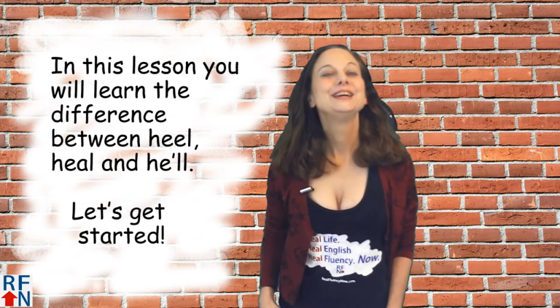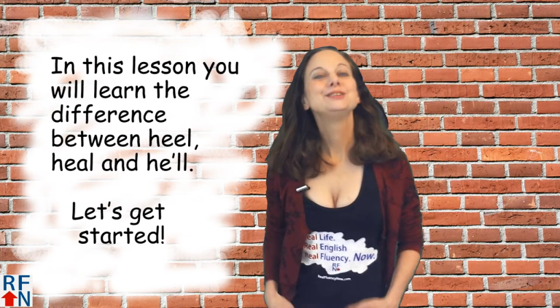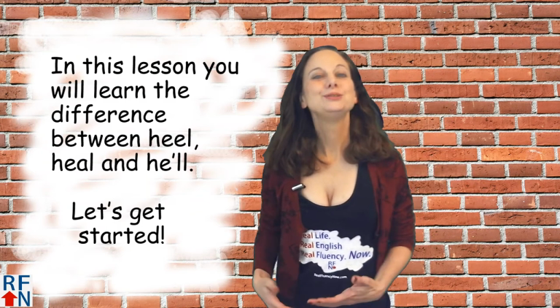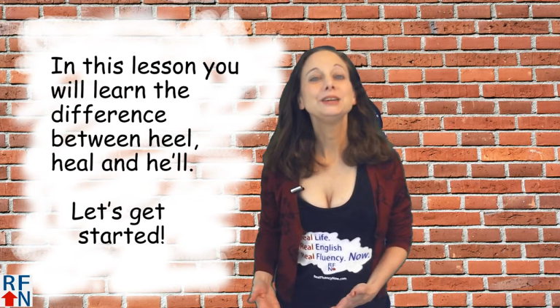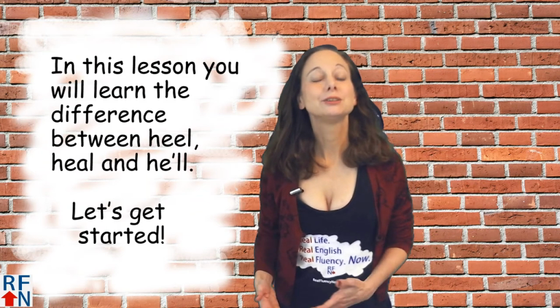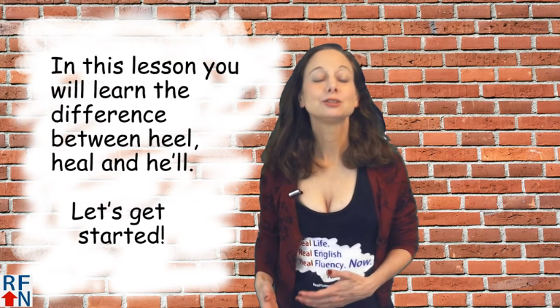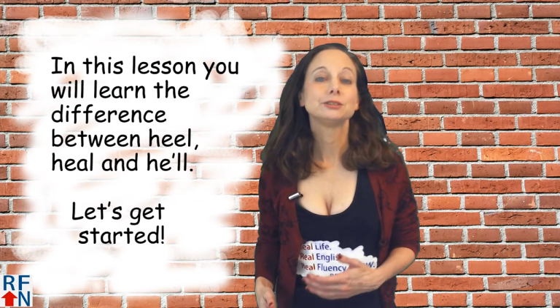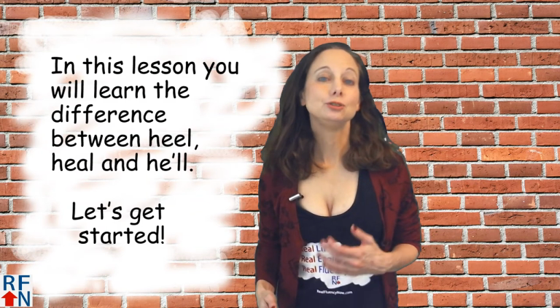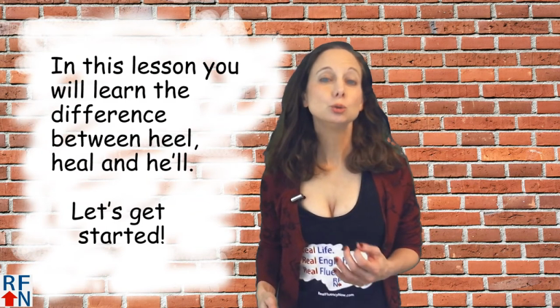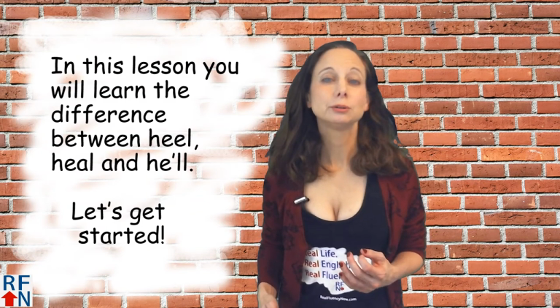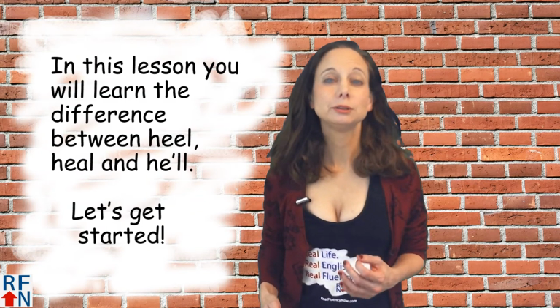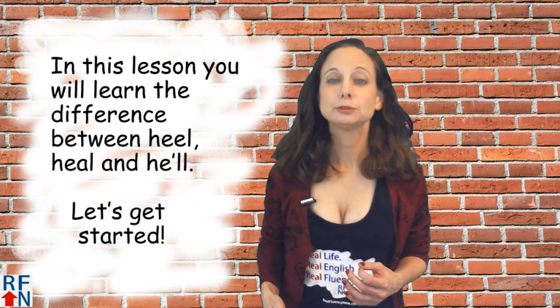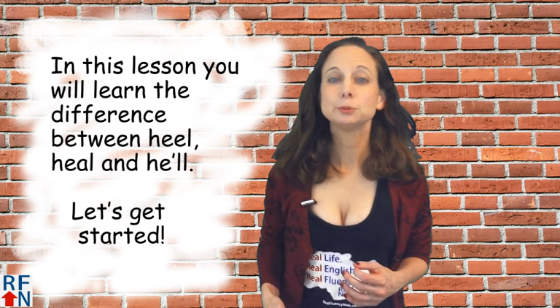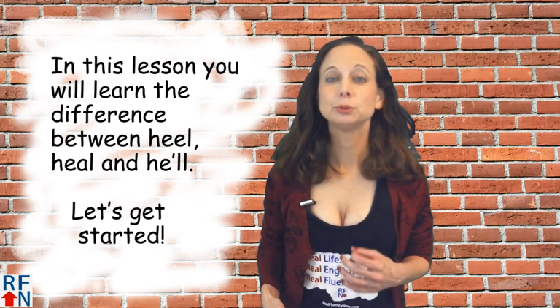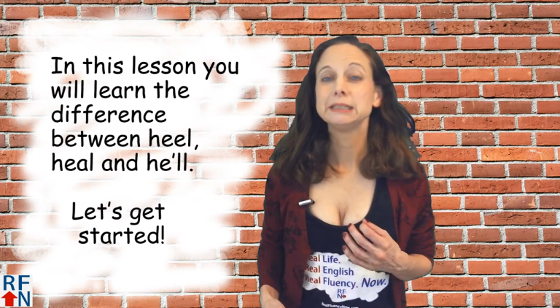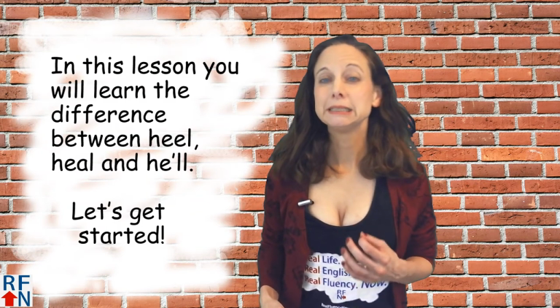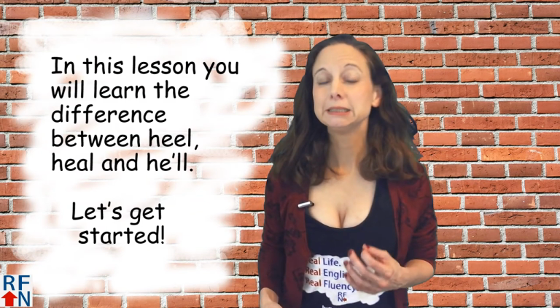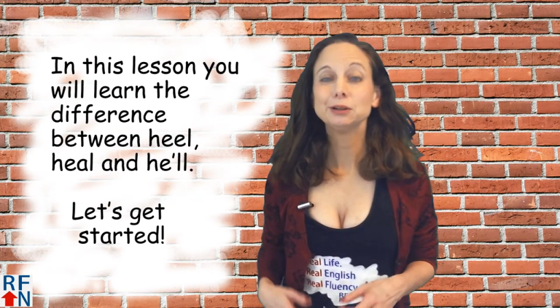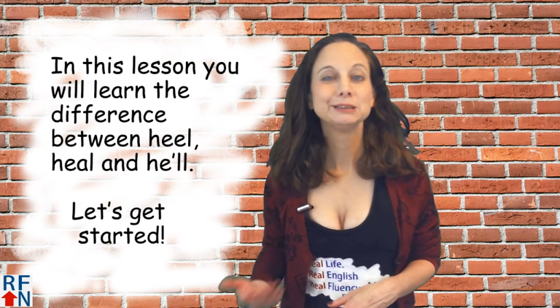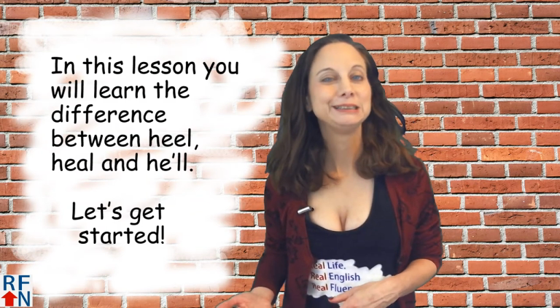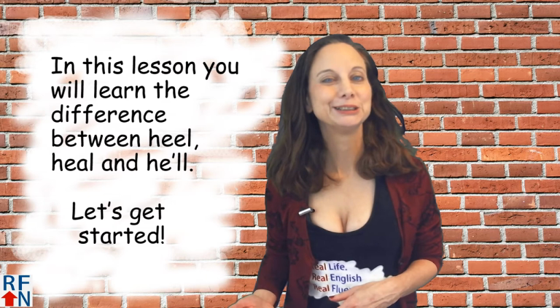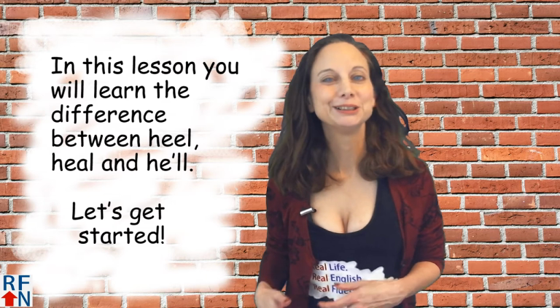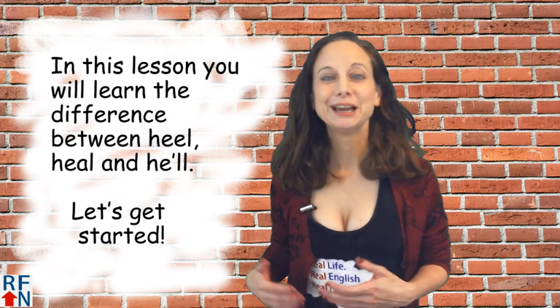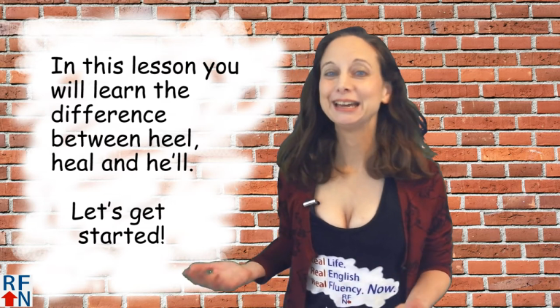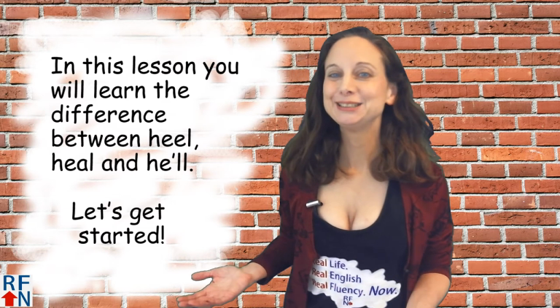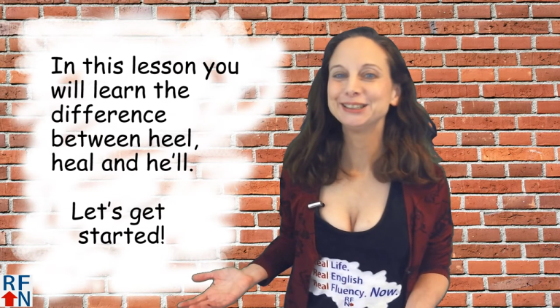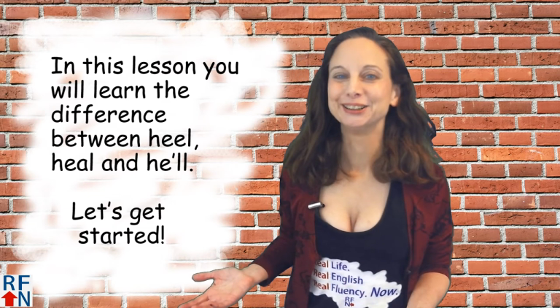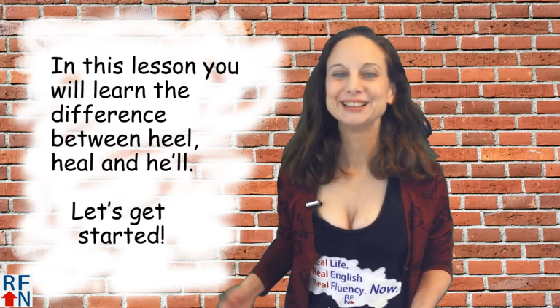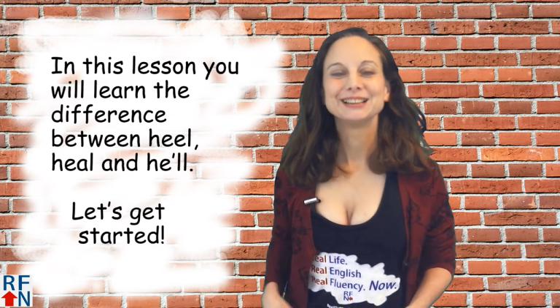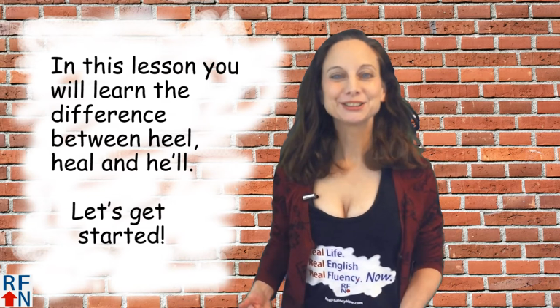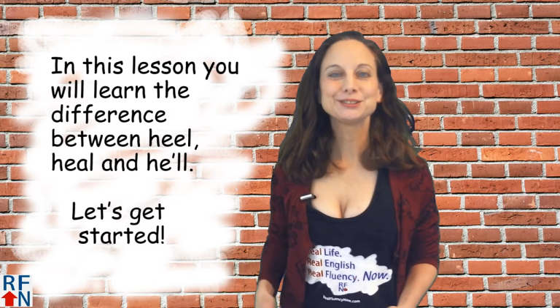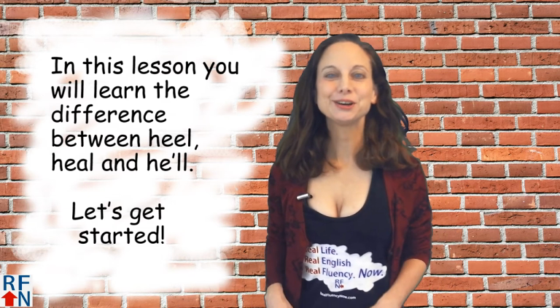In today's English lesson you will learn the difference between HEEL, HEAL, and HE'LL. Let's get started.